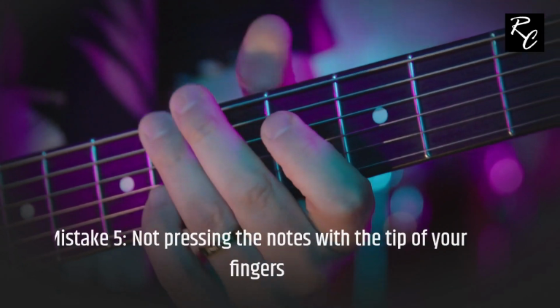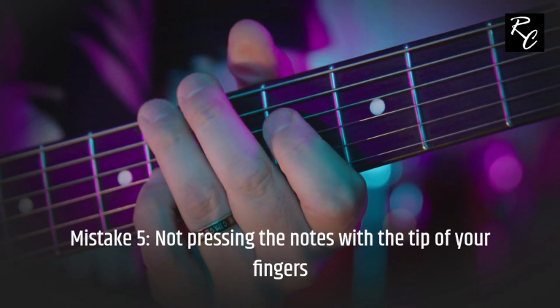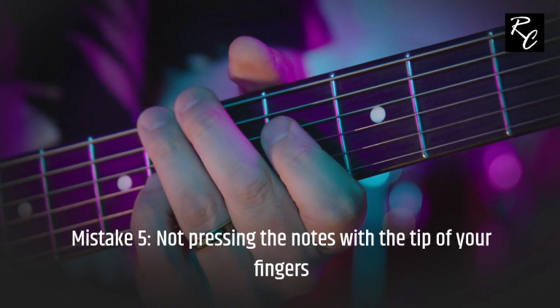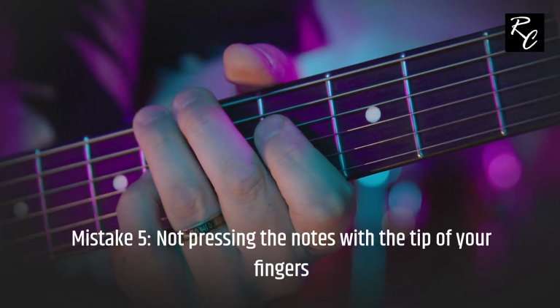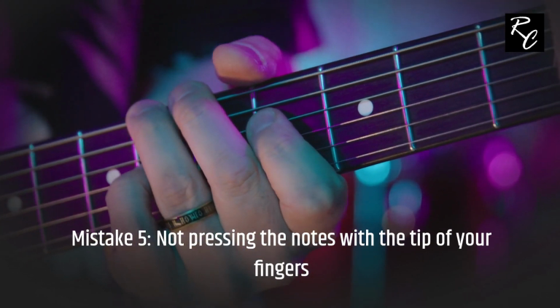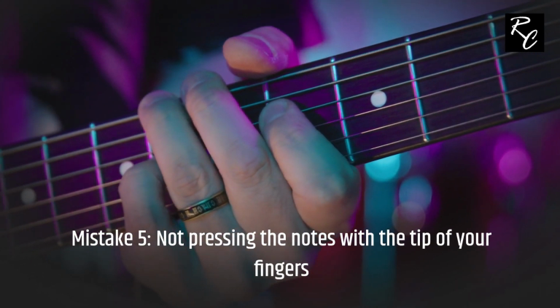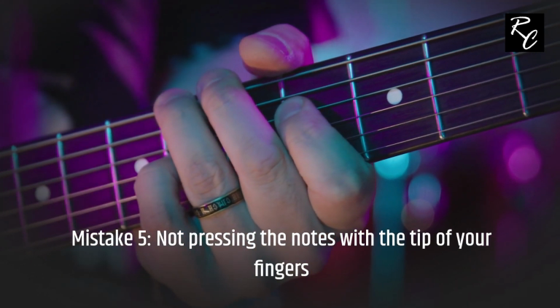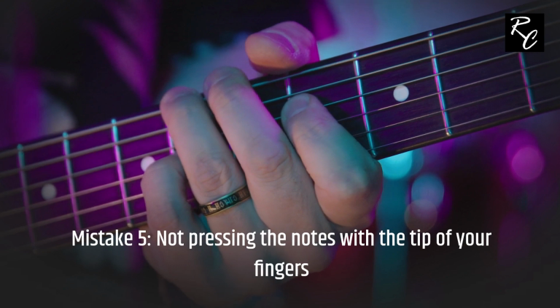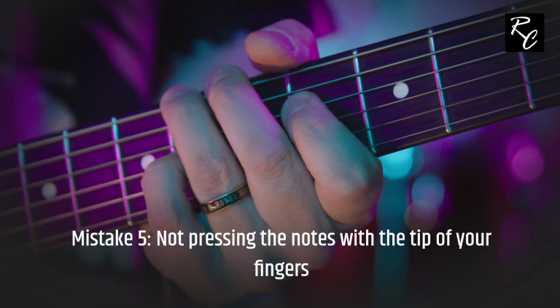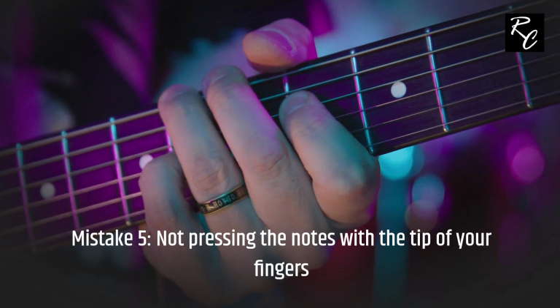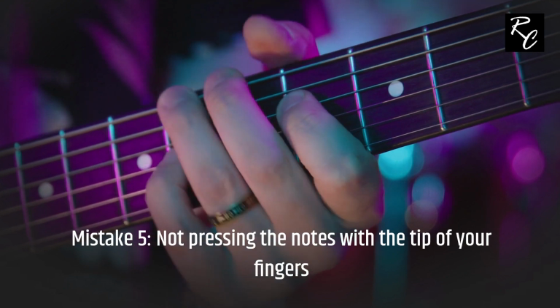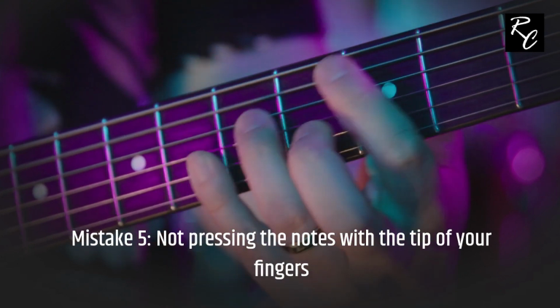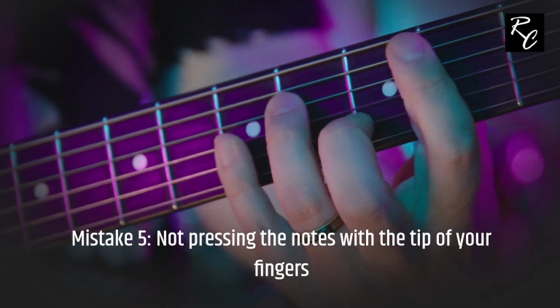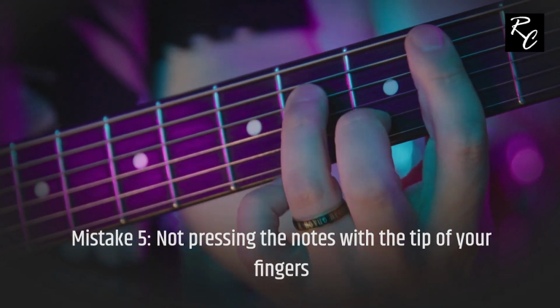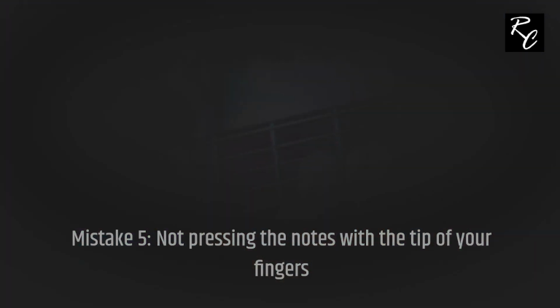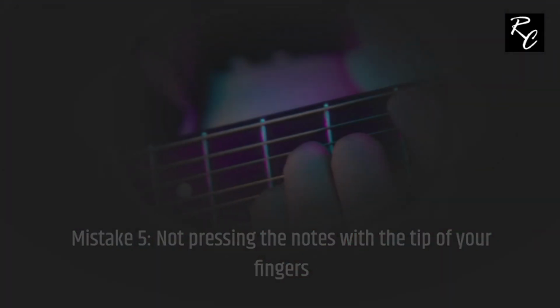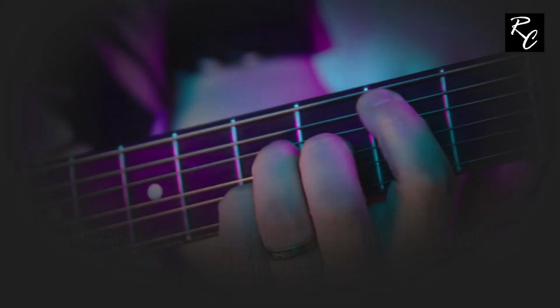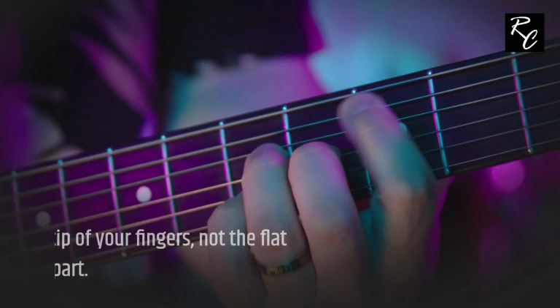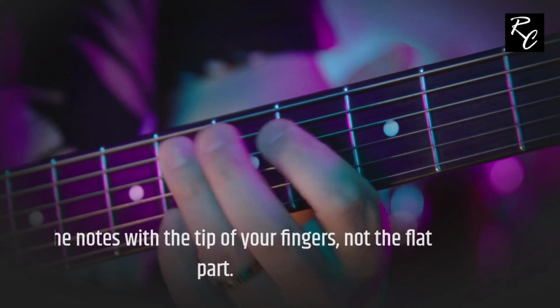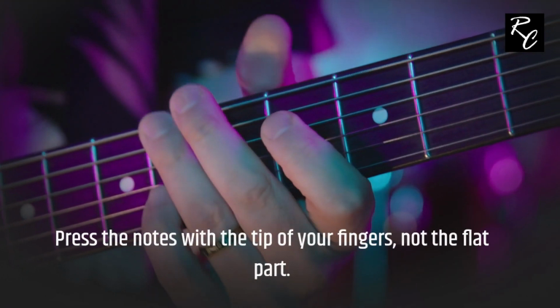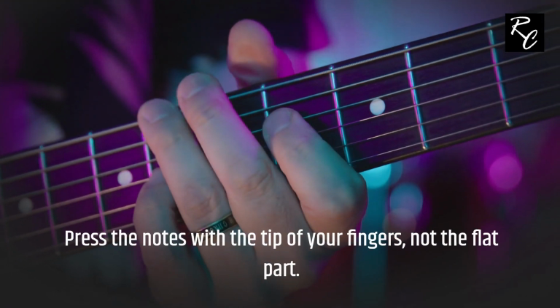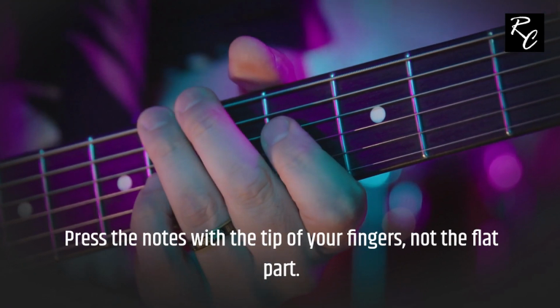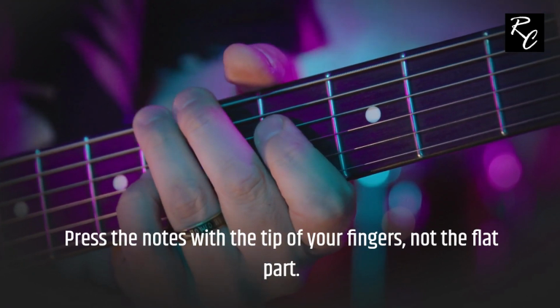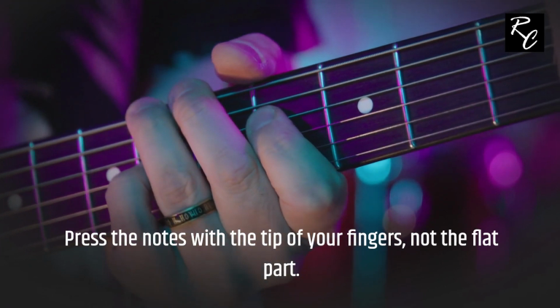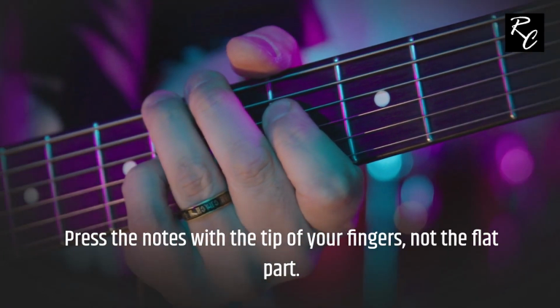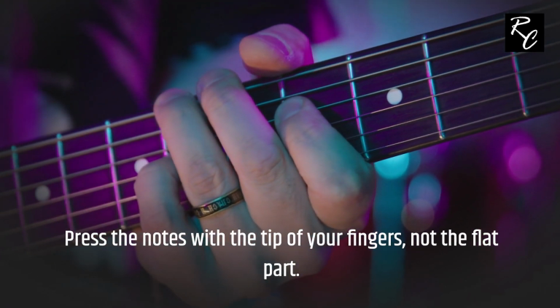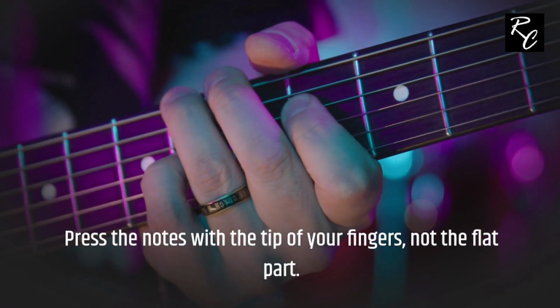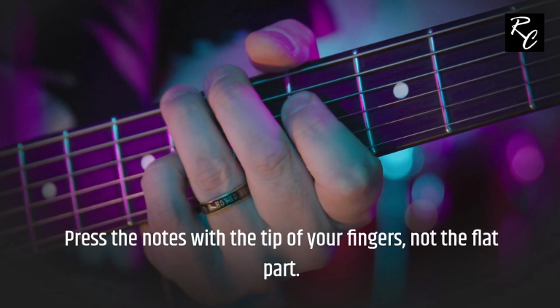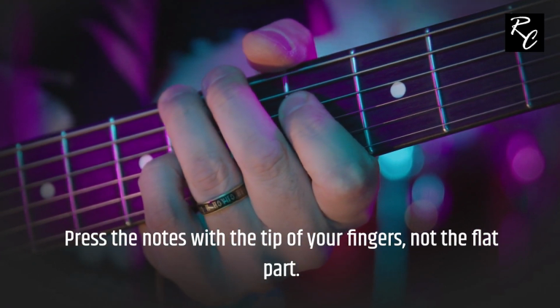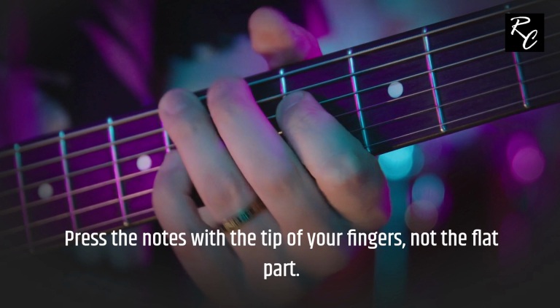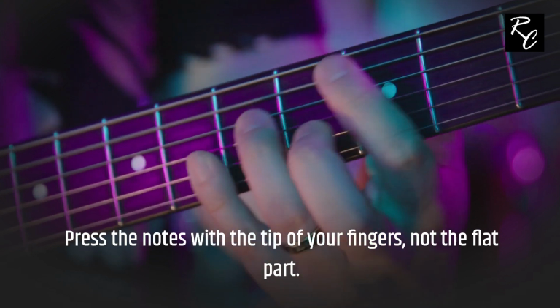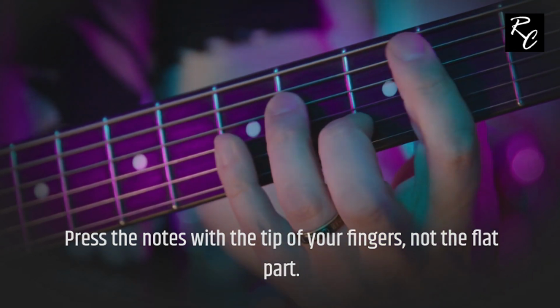Mistake 5: Not pressing the notes with the tip of your fingers. Press the notes with the tip of your fingers, not the flat part.